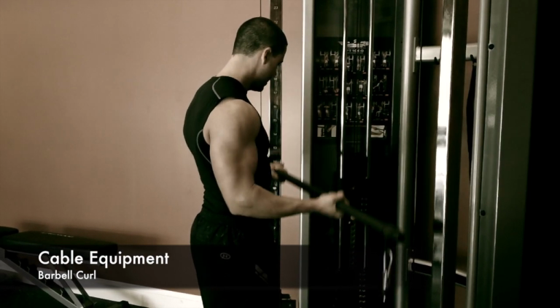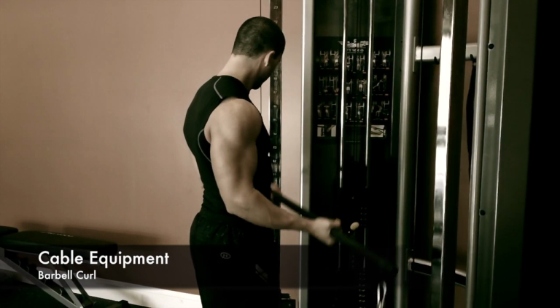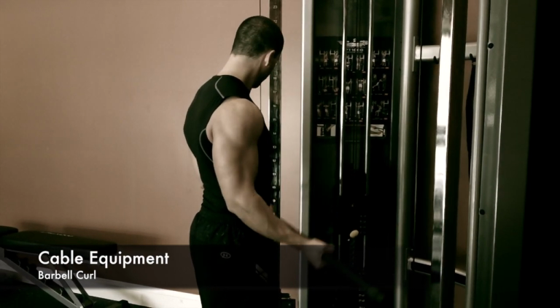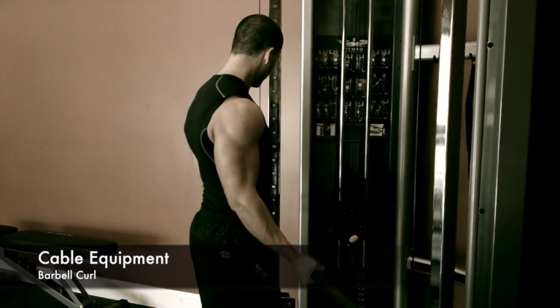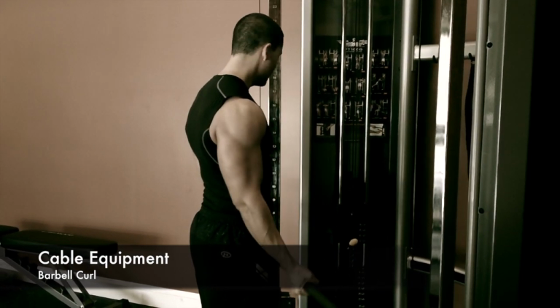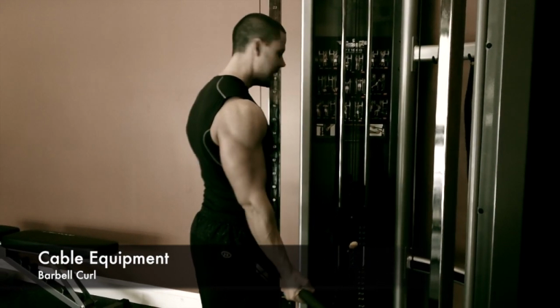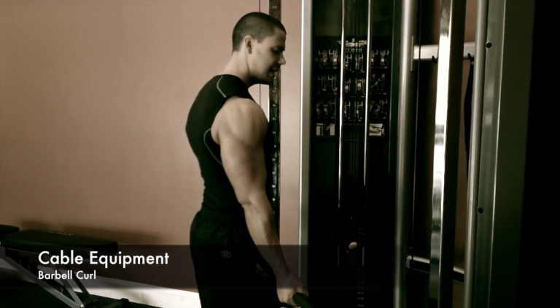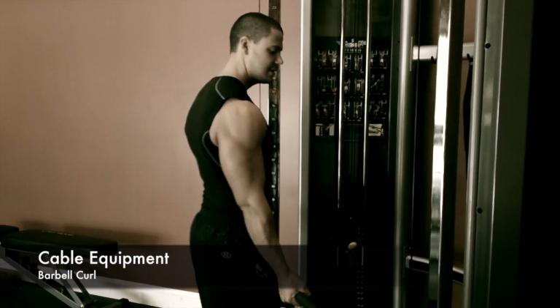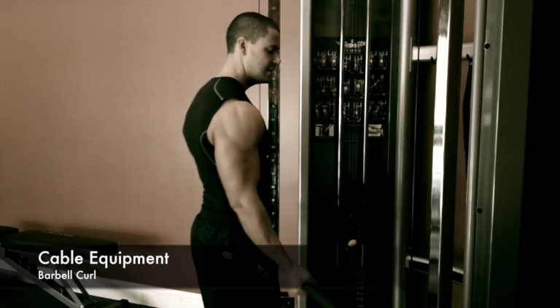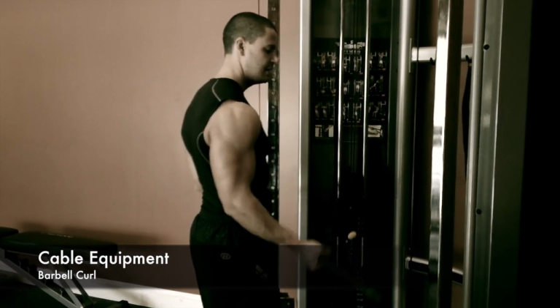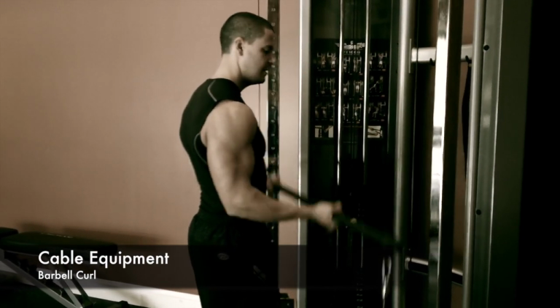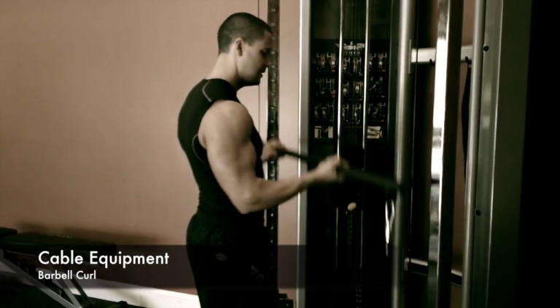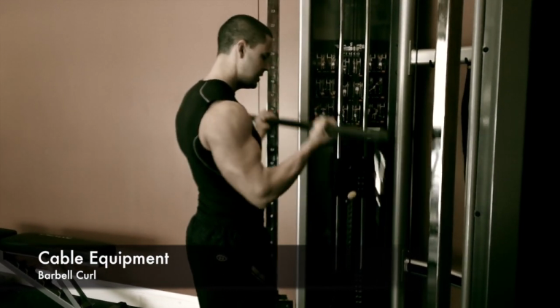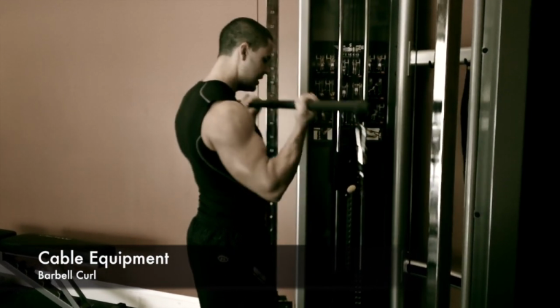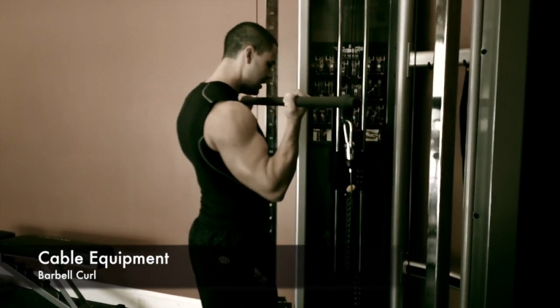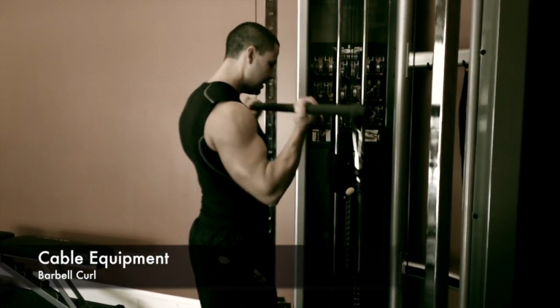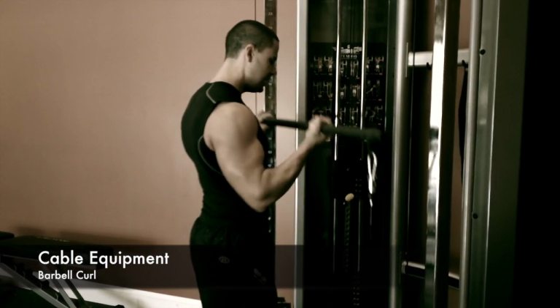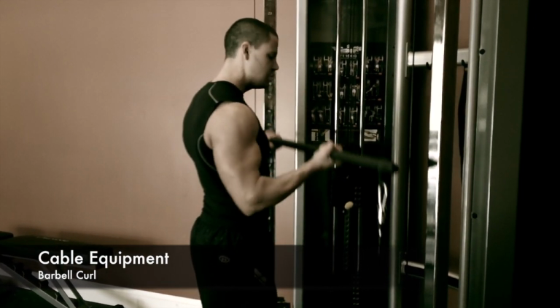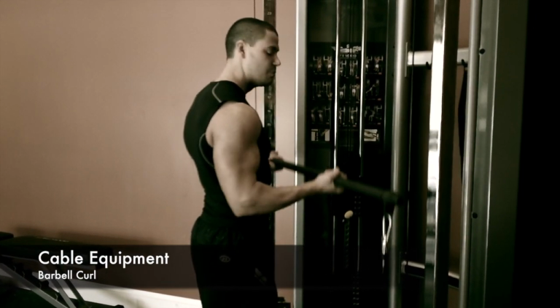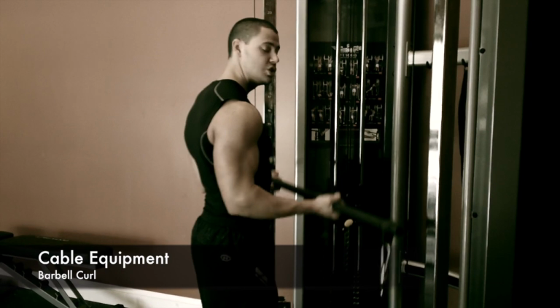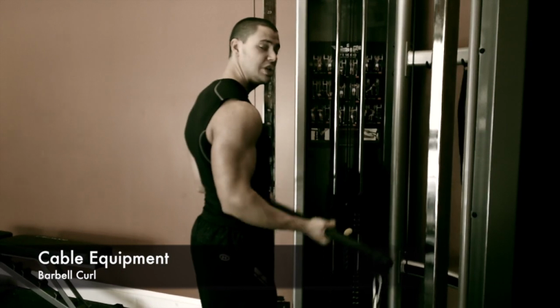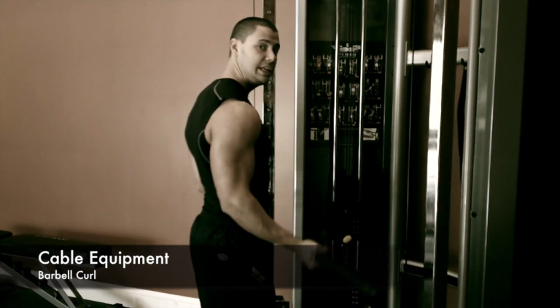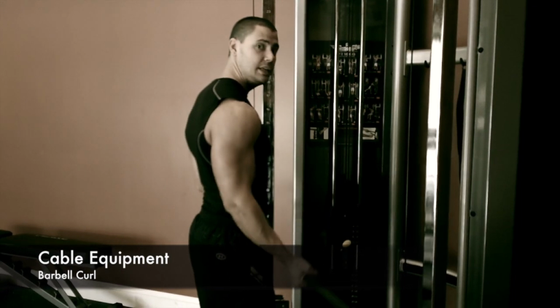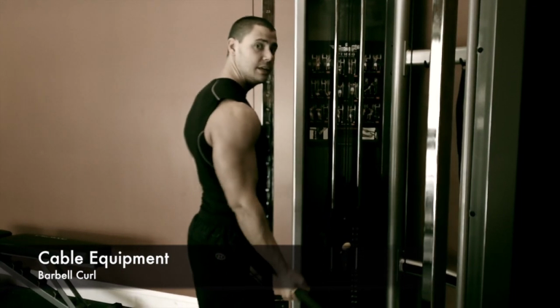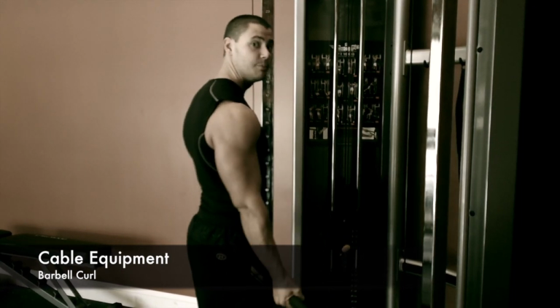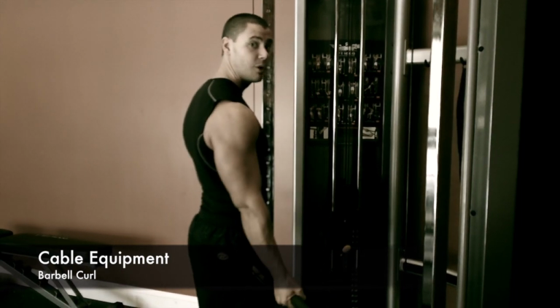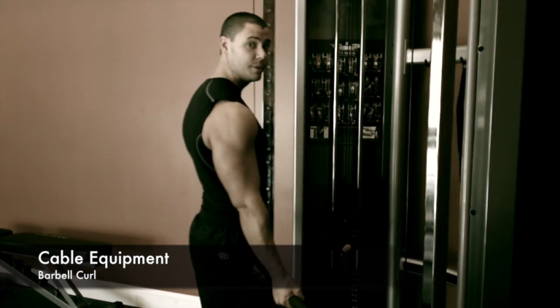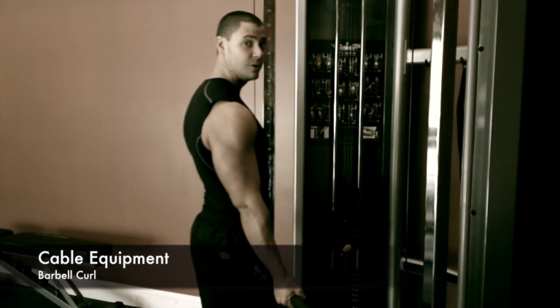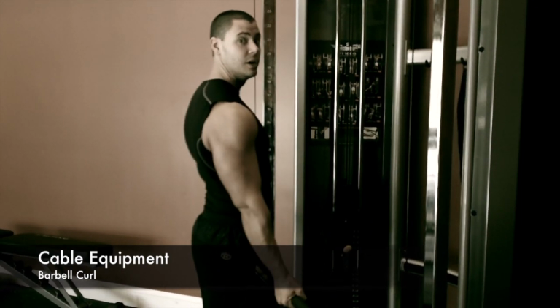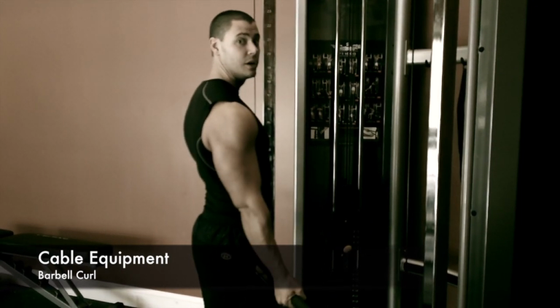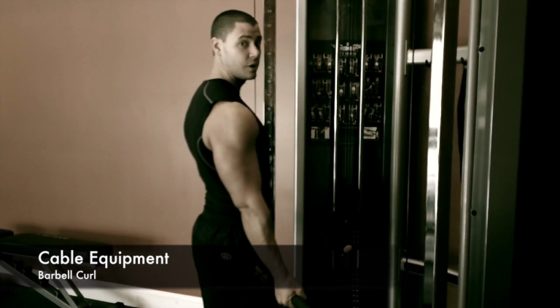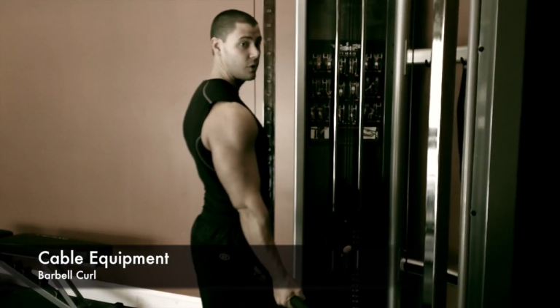And that is your machine barbell curl. Daddy's going to do it now.